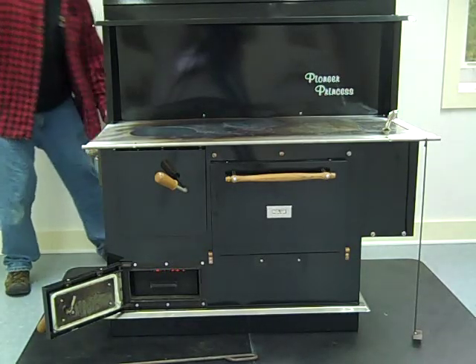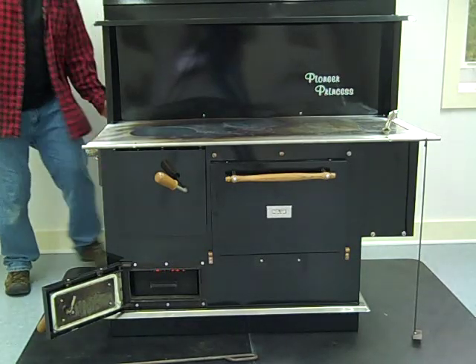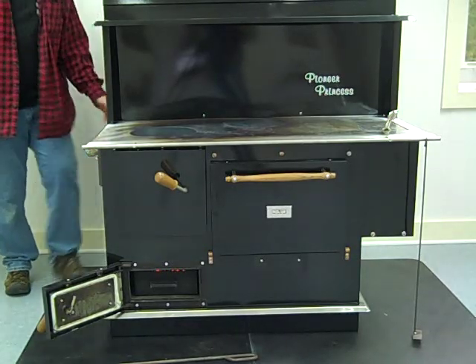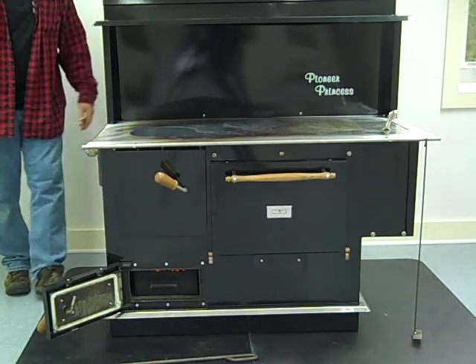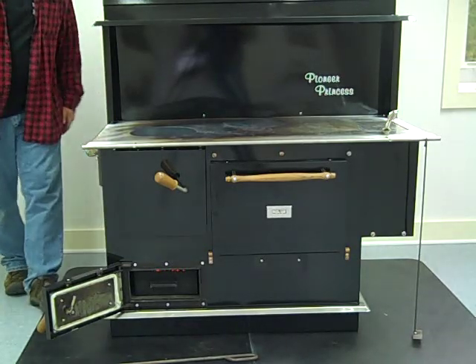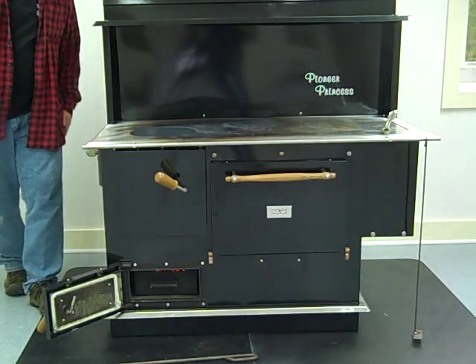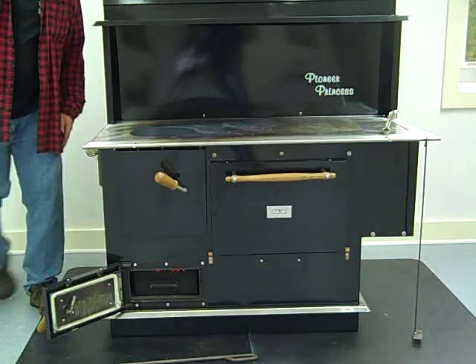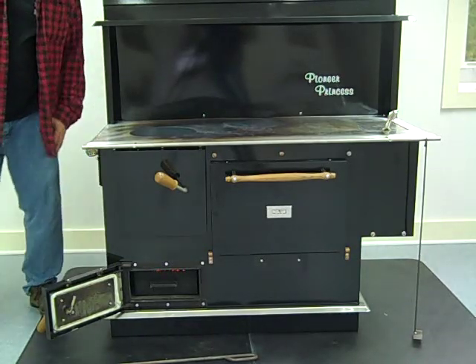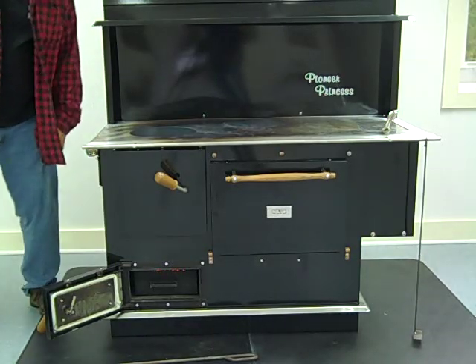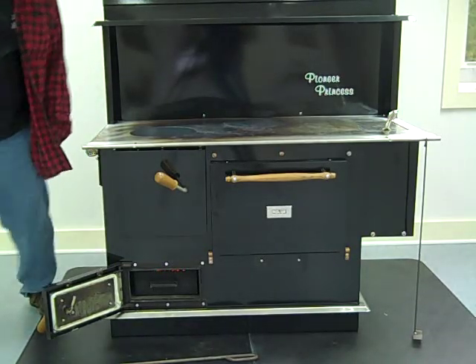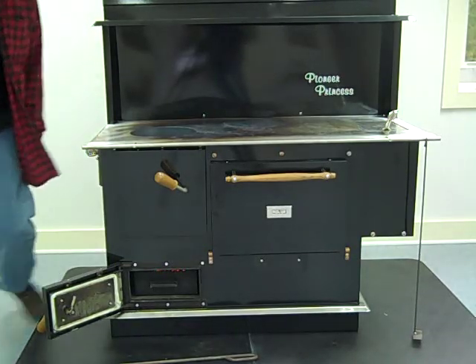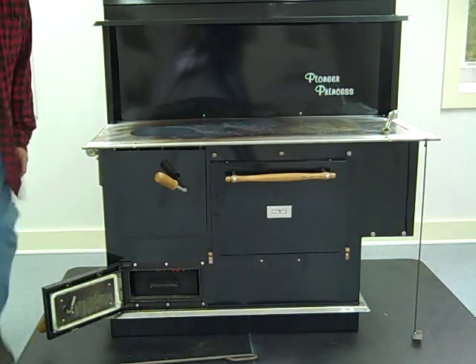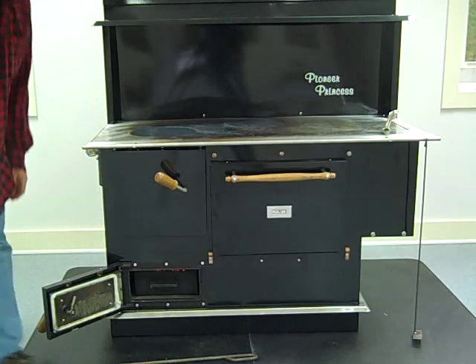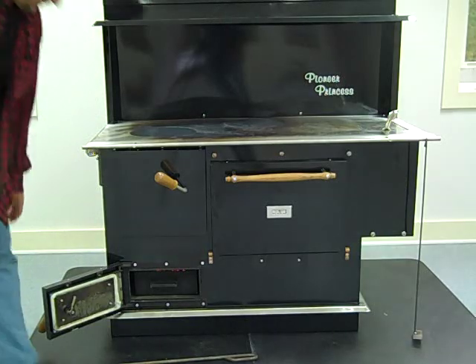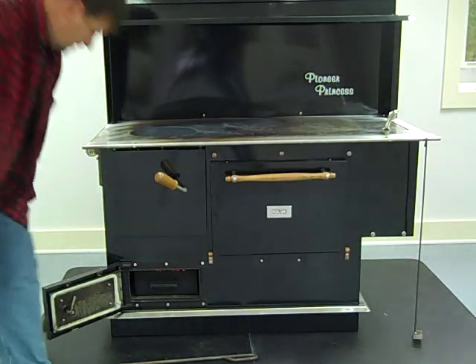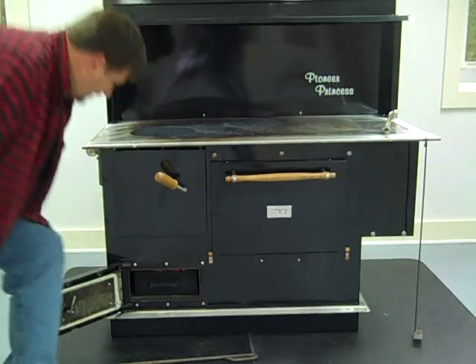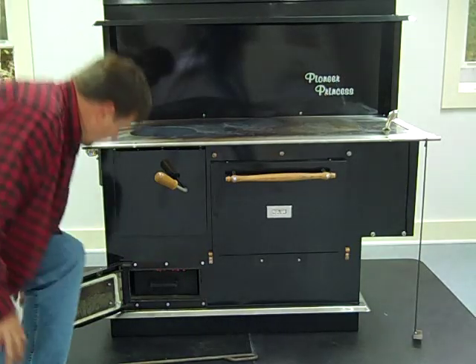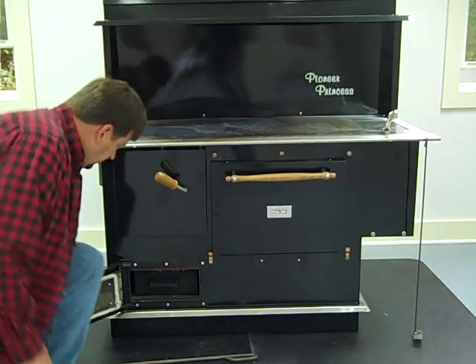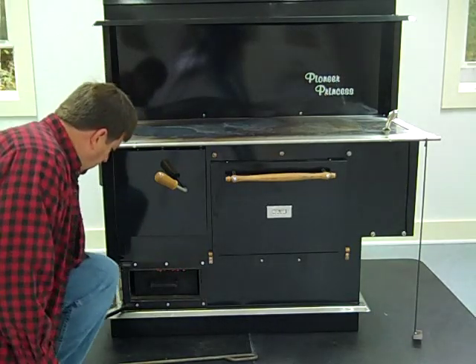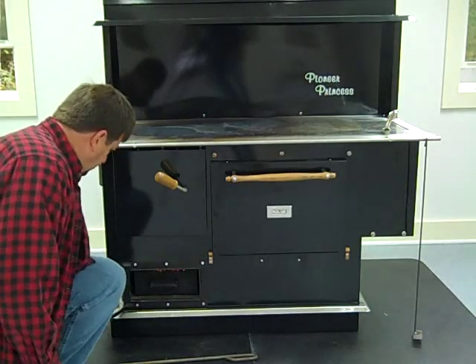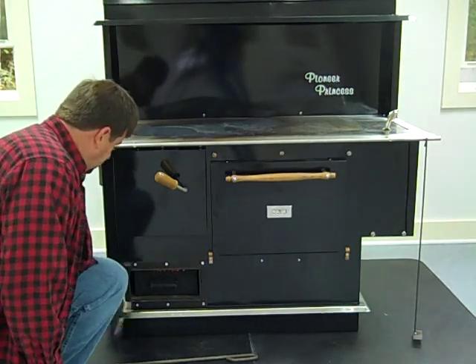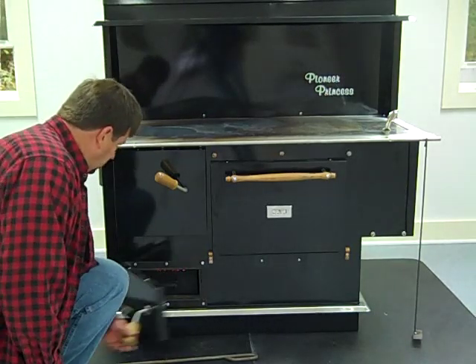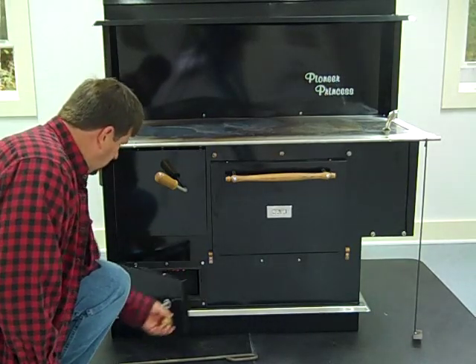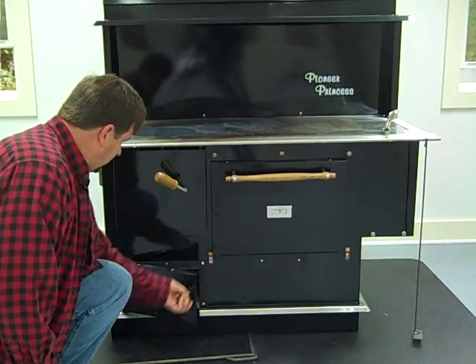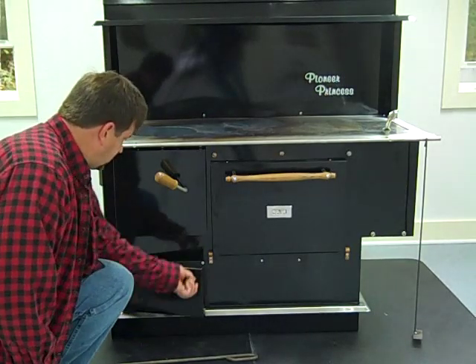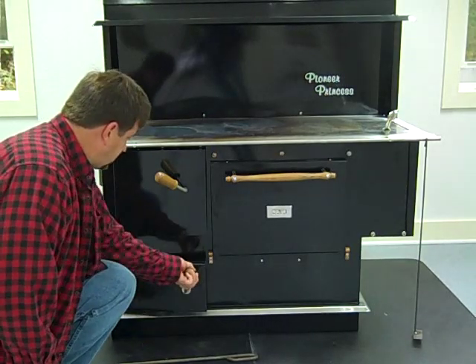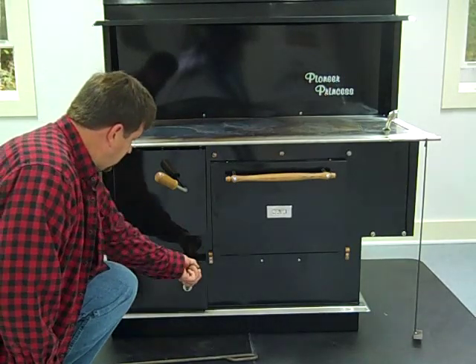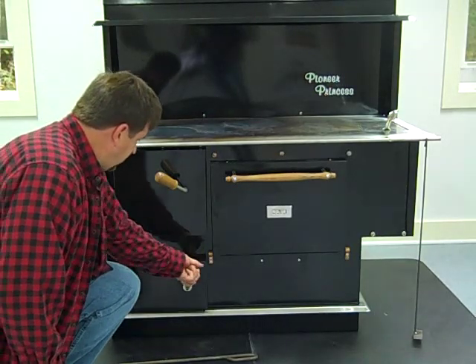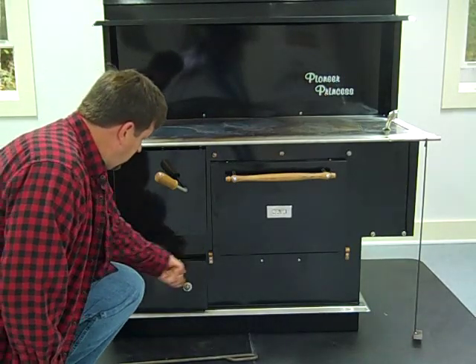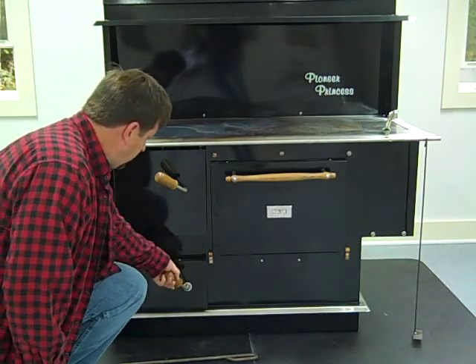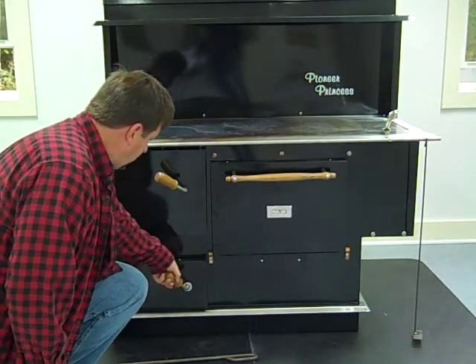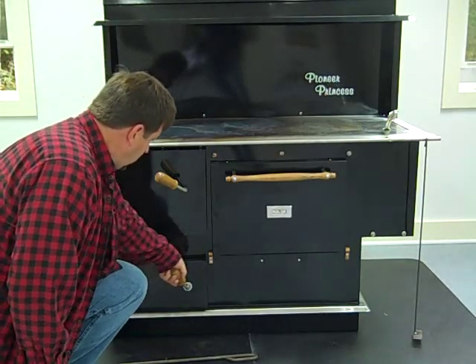Oven controls. Yeah, it's old school, but extremely well built.